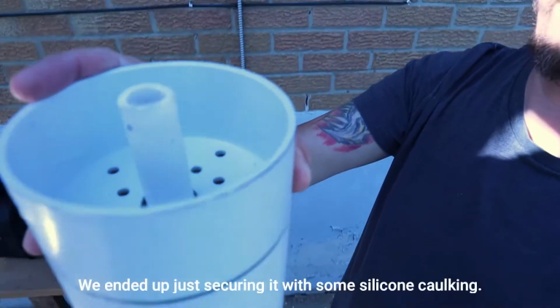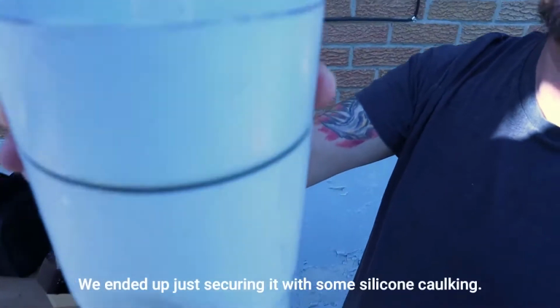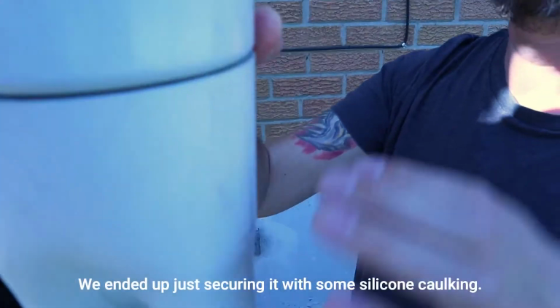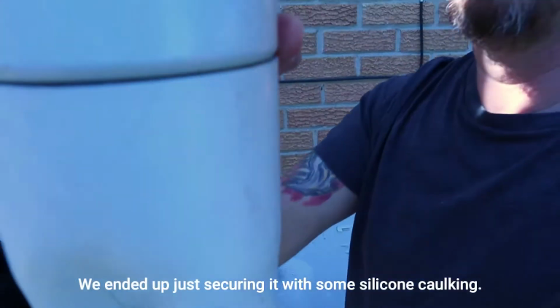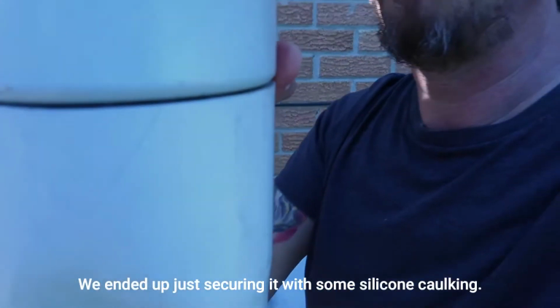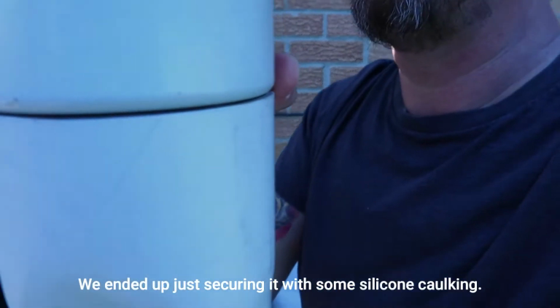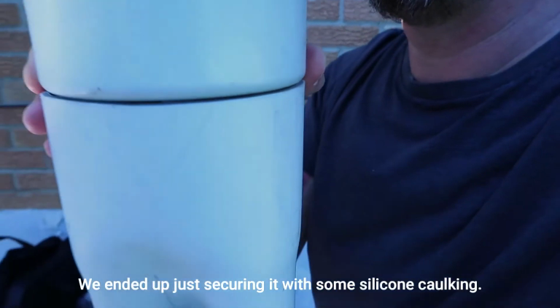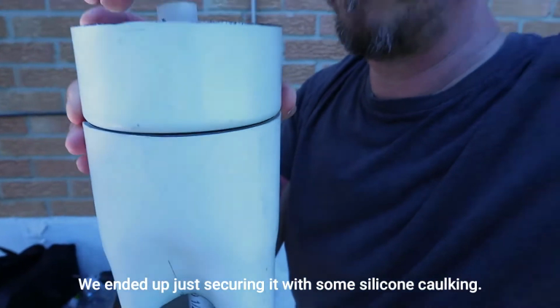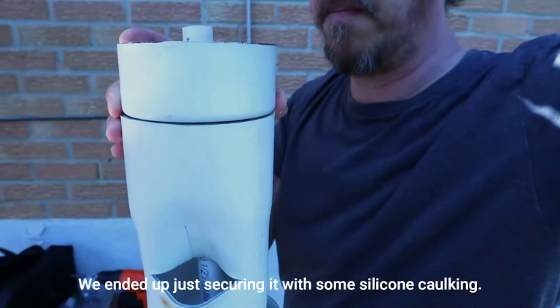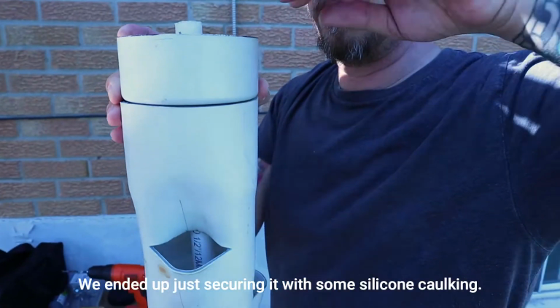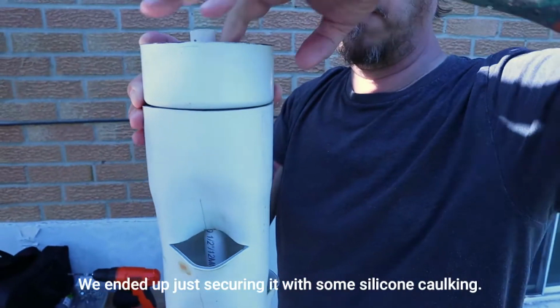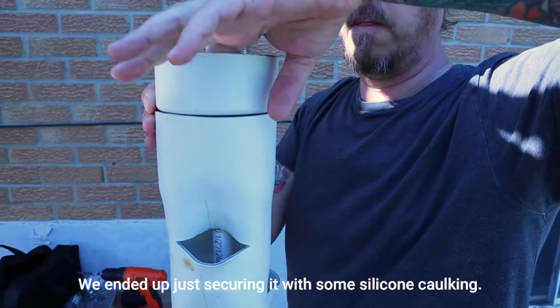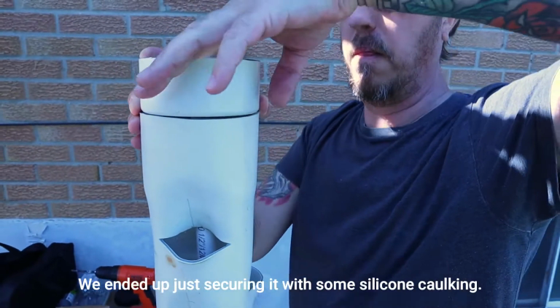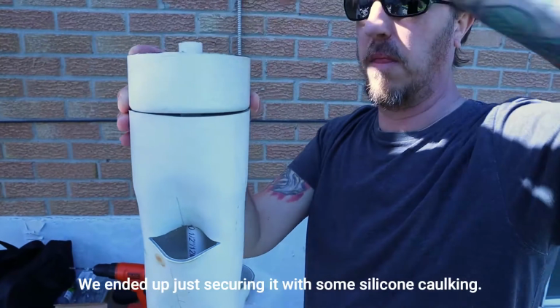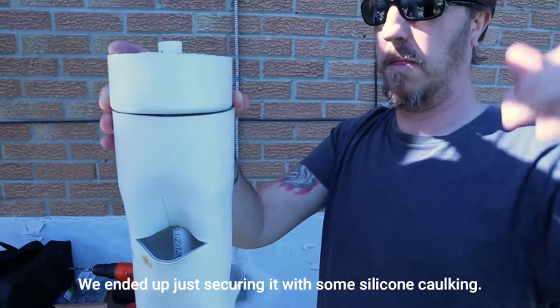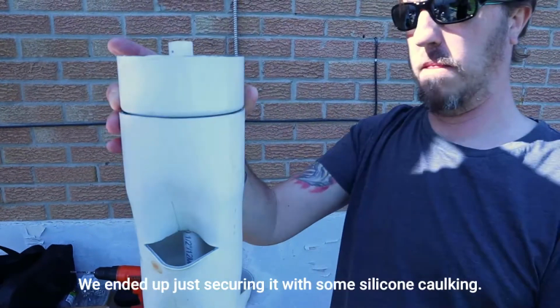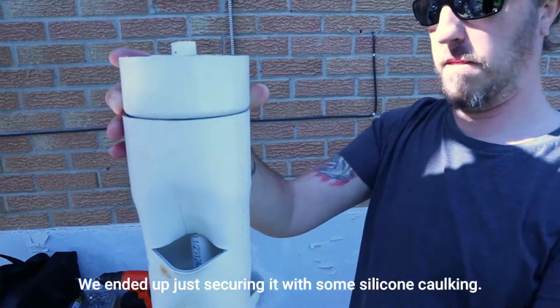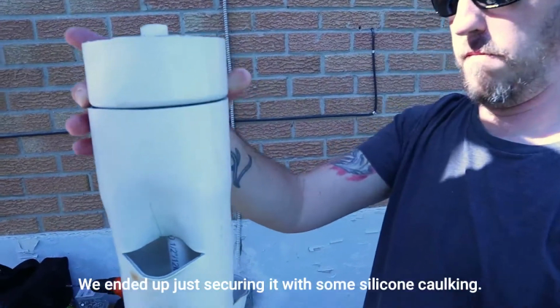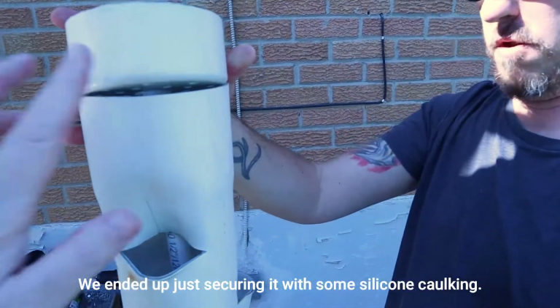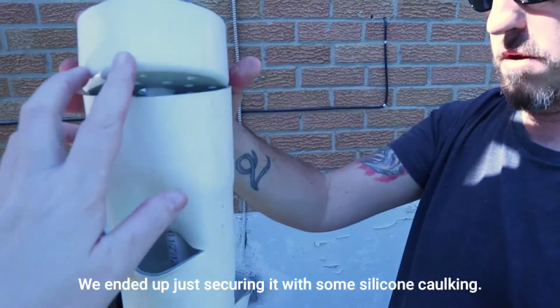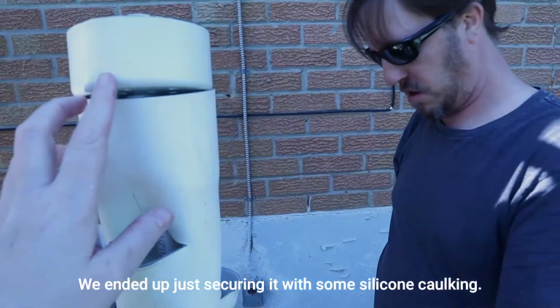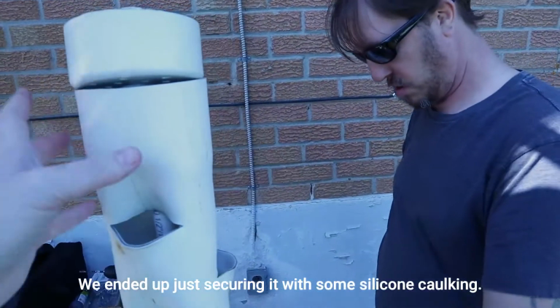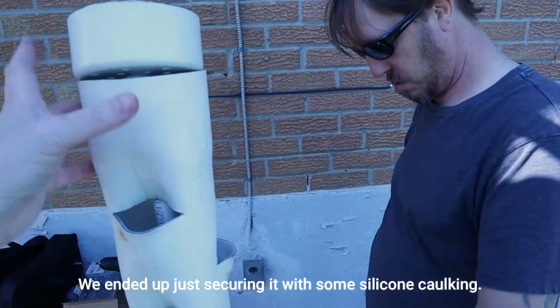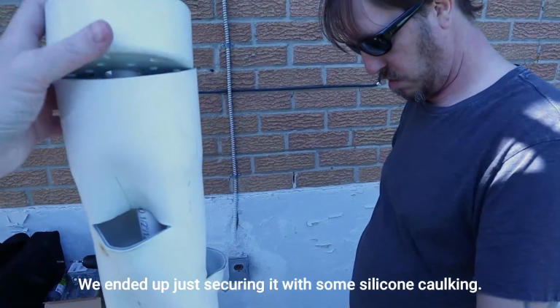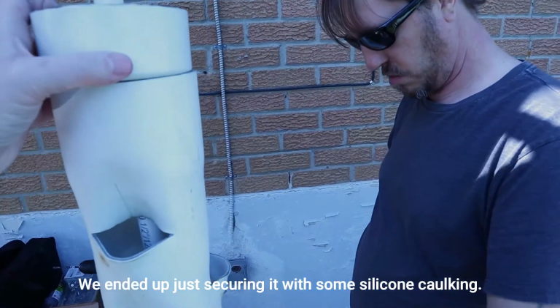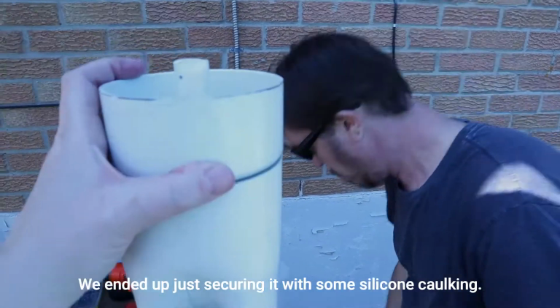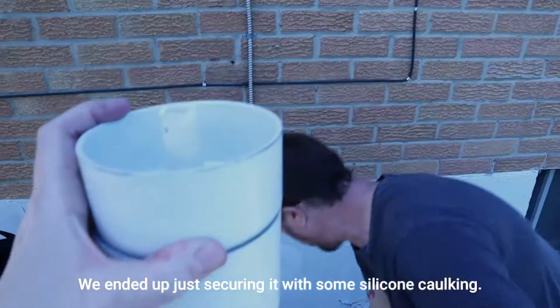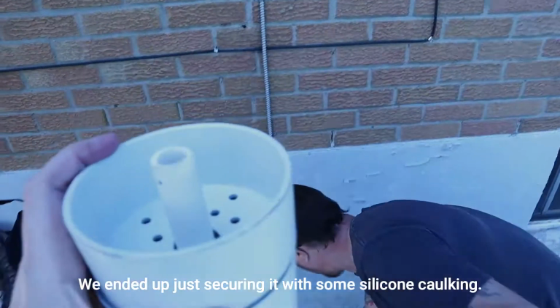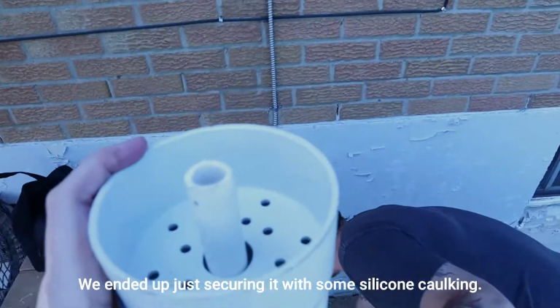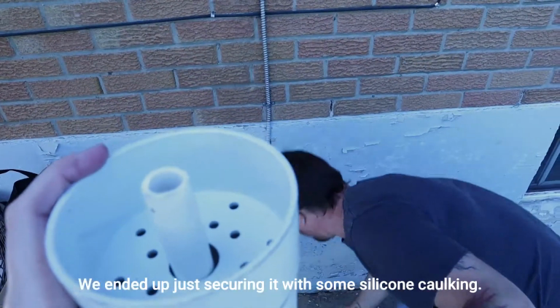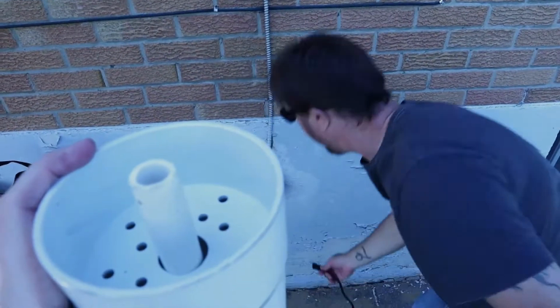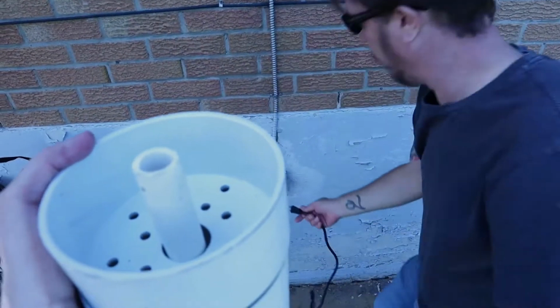We're going to stretch out the pipe with heat to get that cap to go on, or maybe we could just tape it on because the pipe is sitting on top.